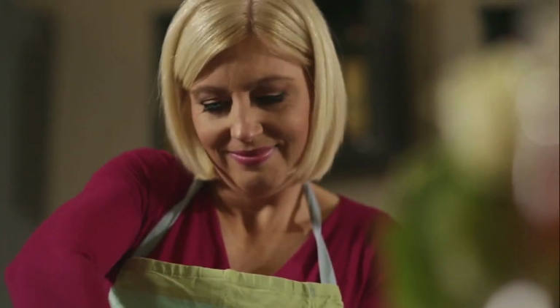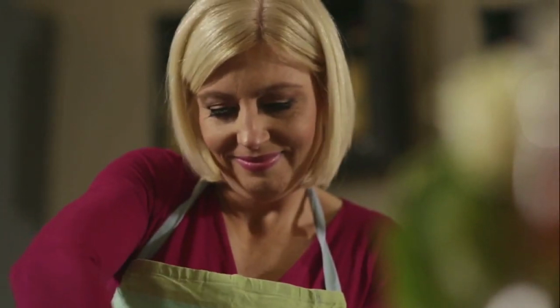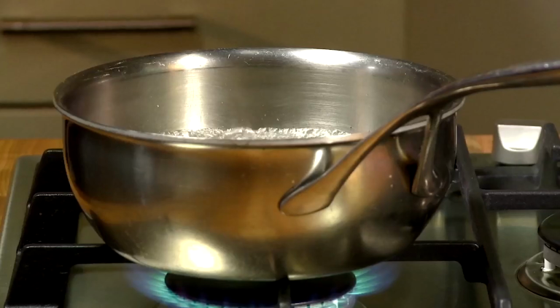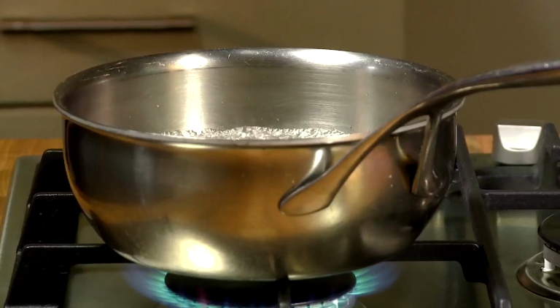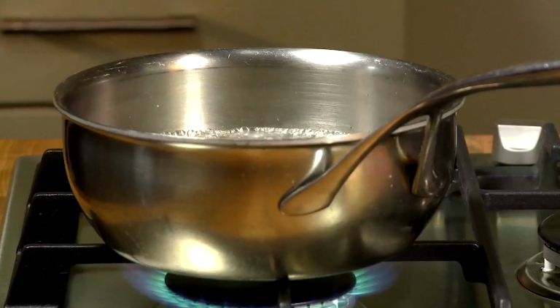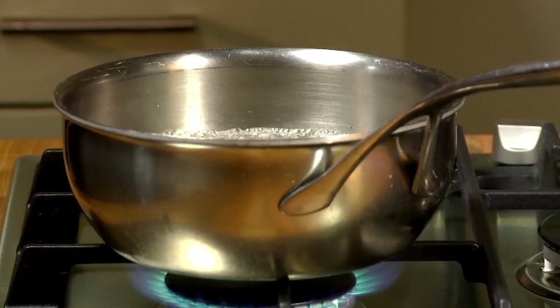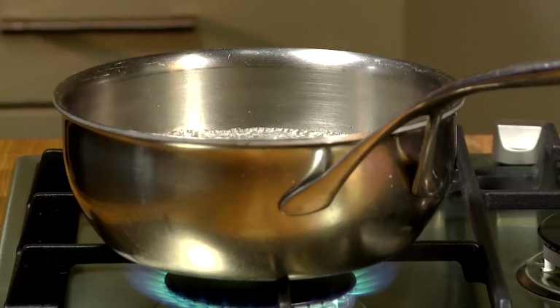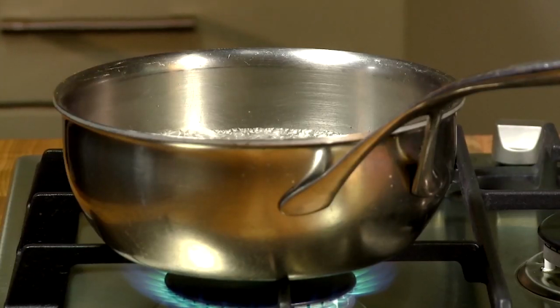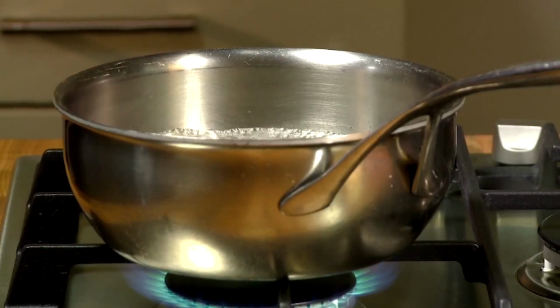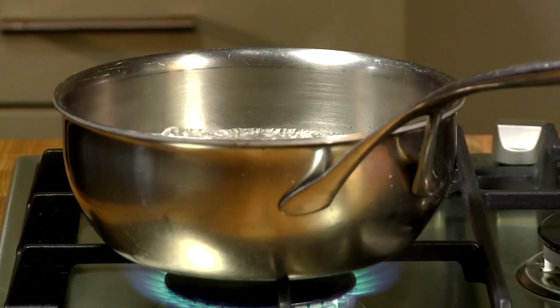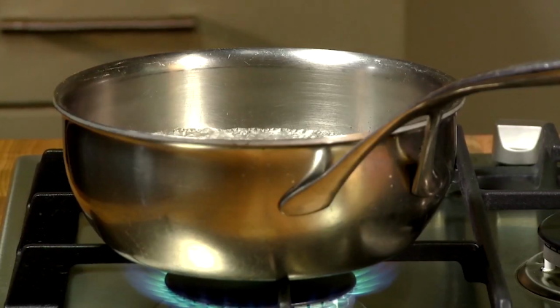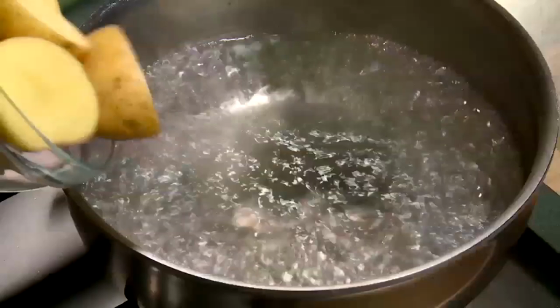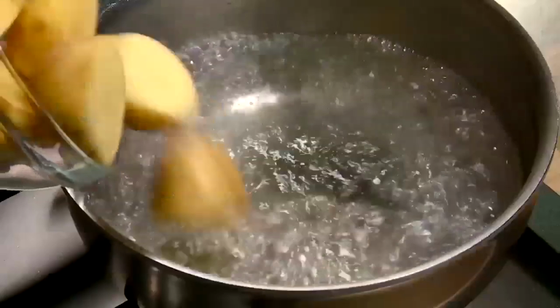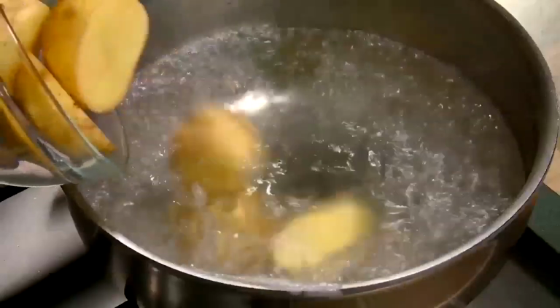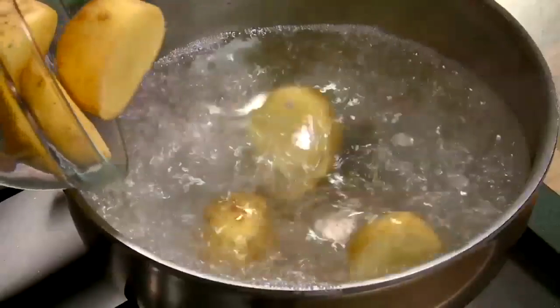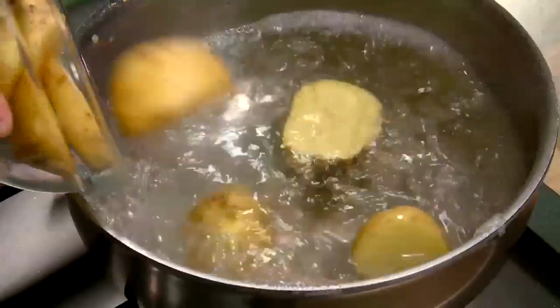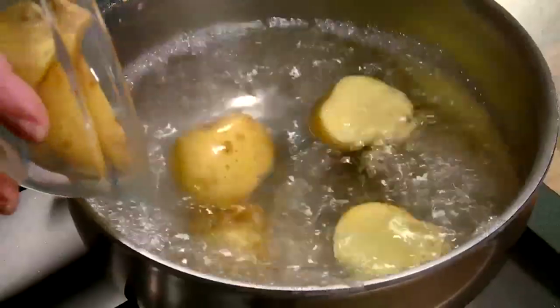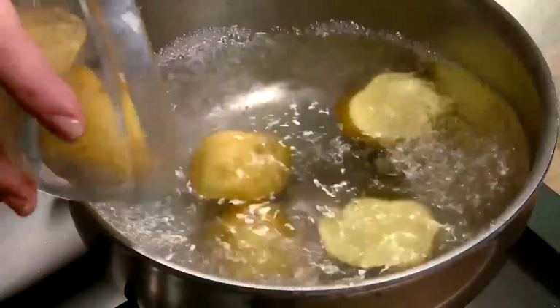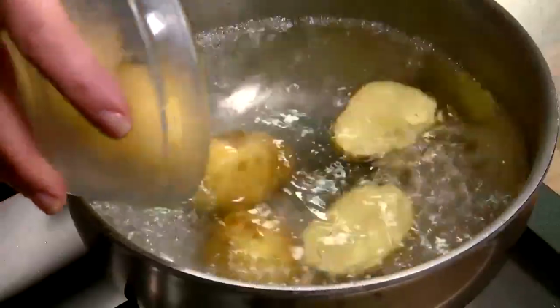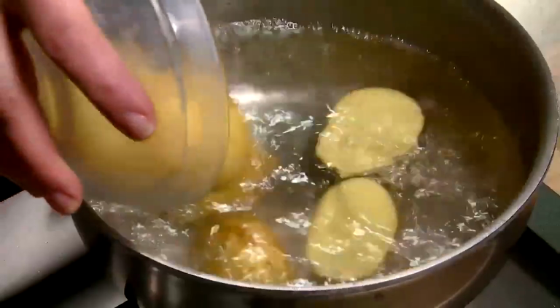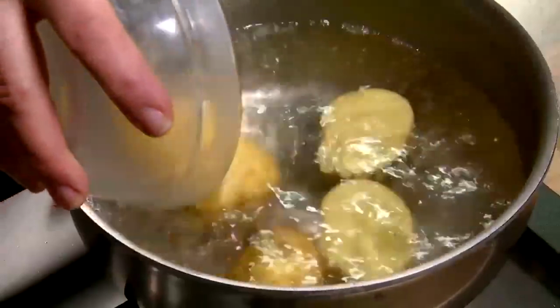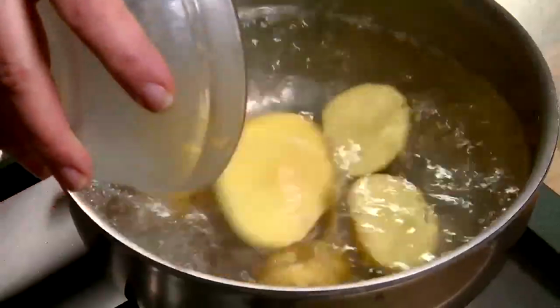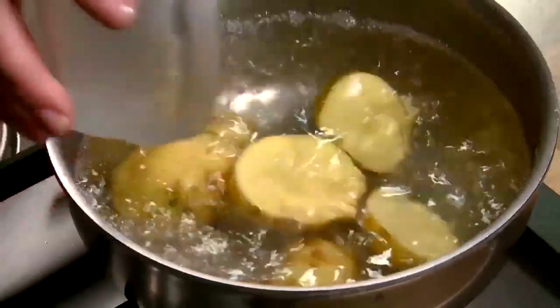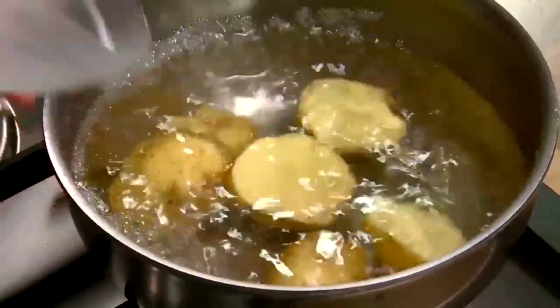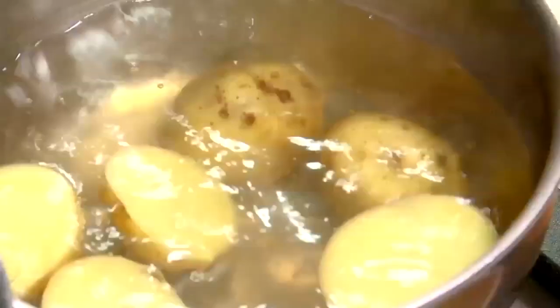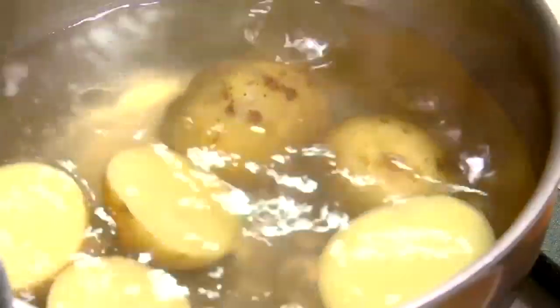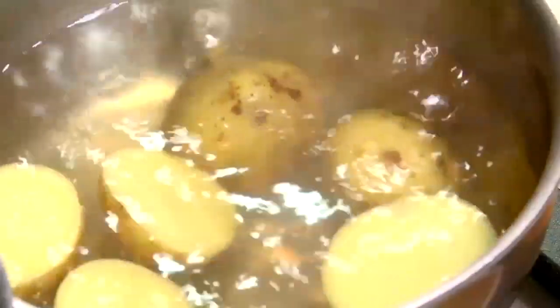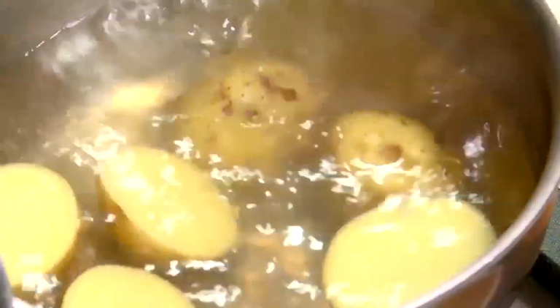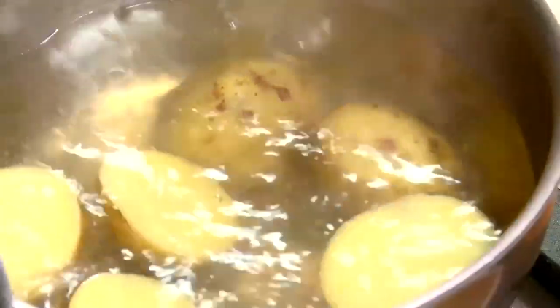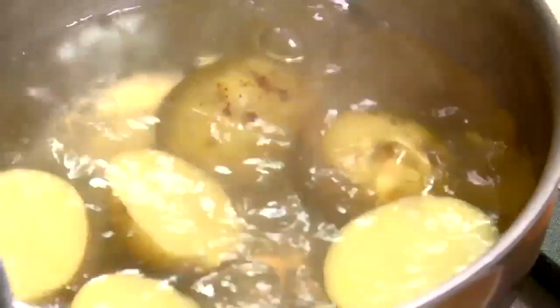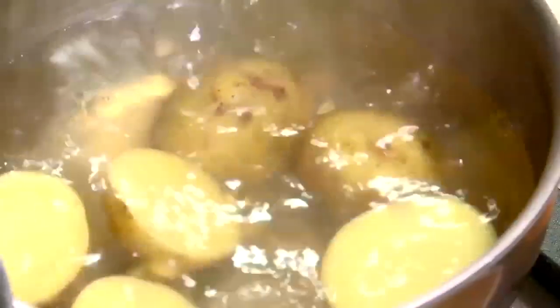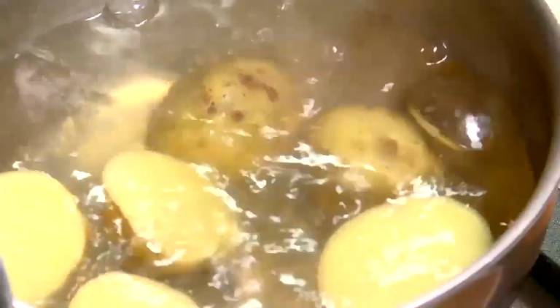To a pot of boiling water, add potatoes and simmer for 10-15 minutes until cooked.